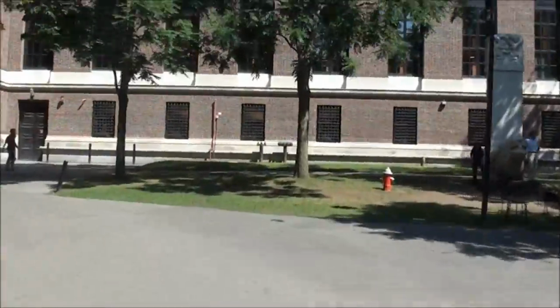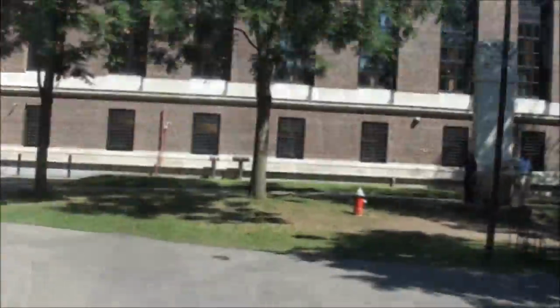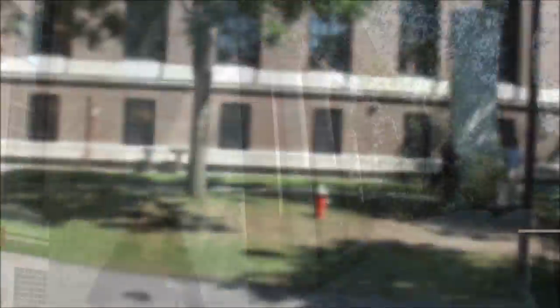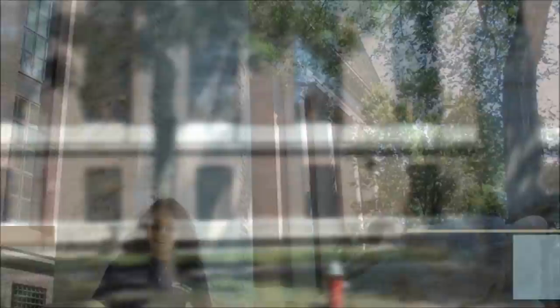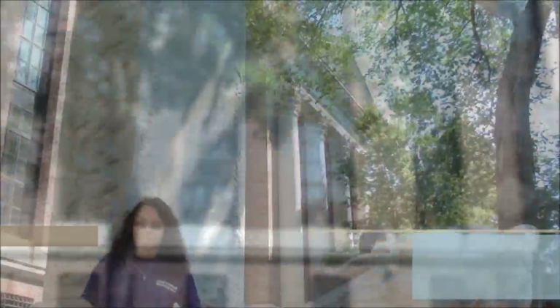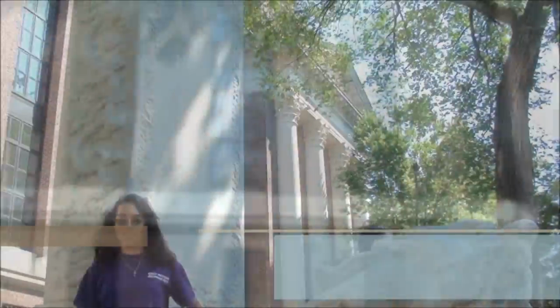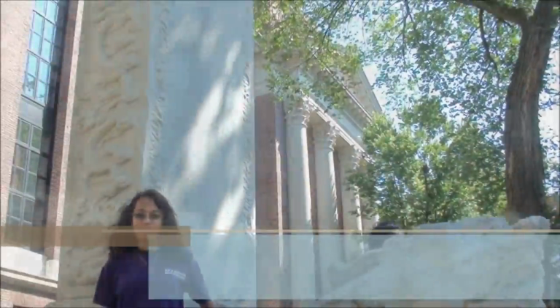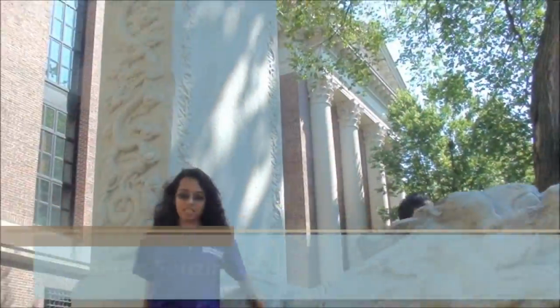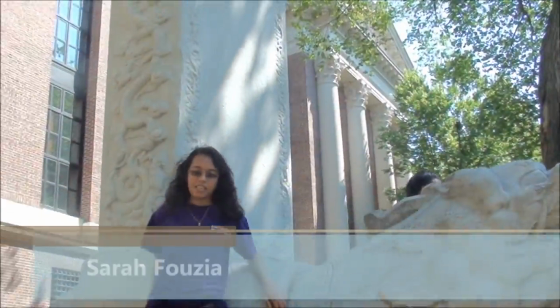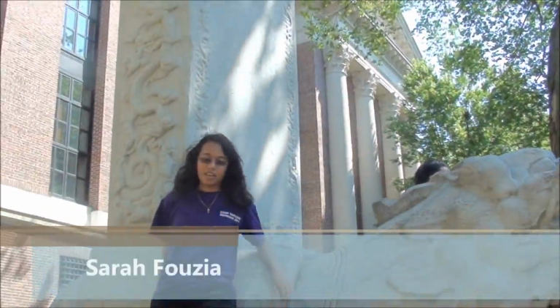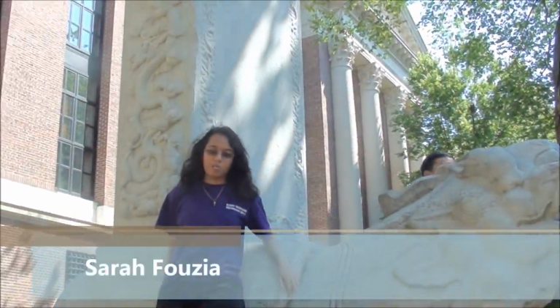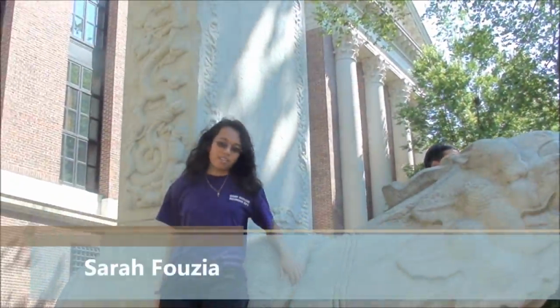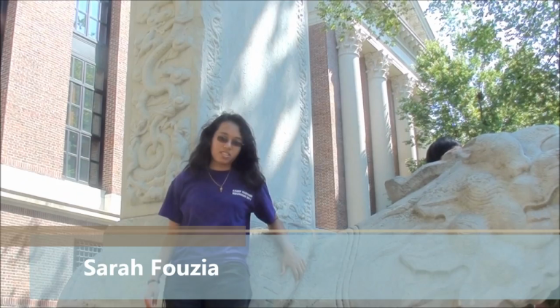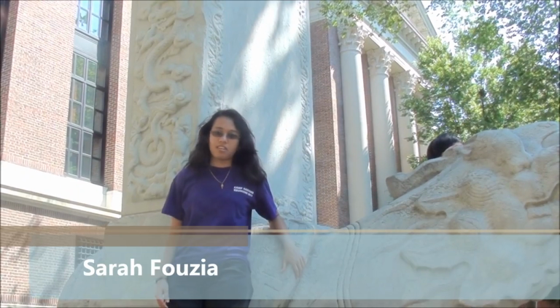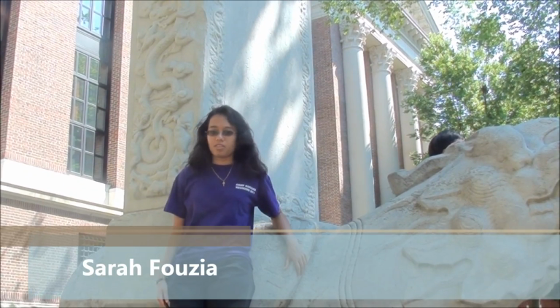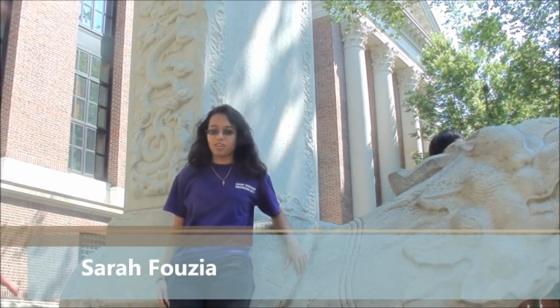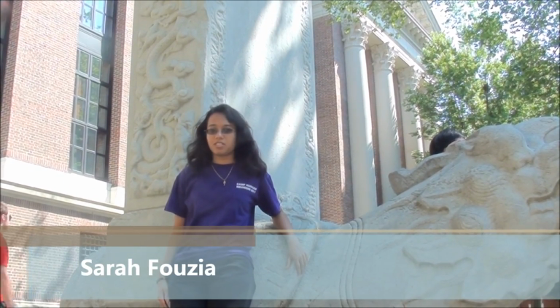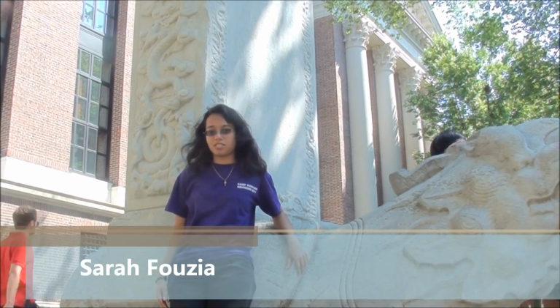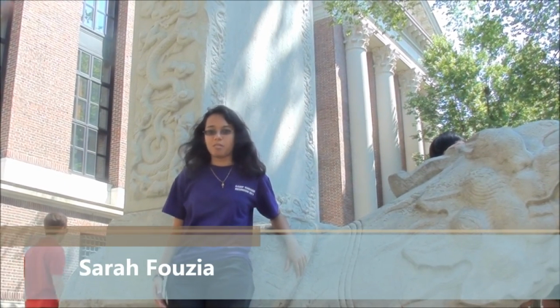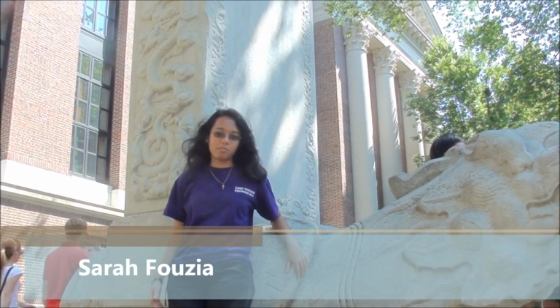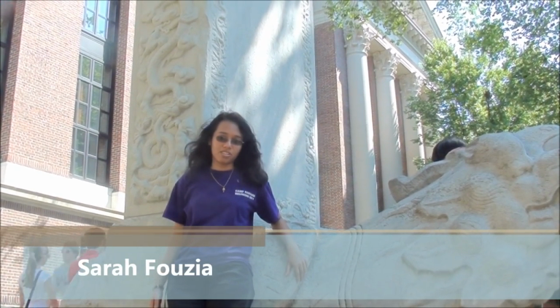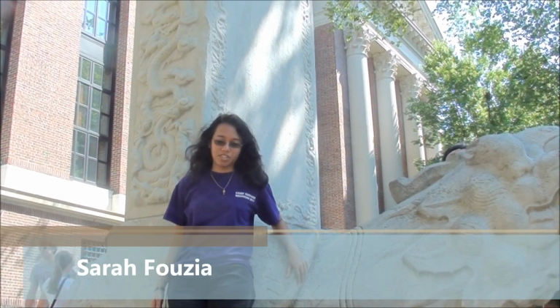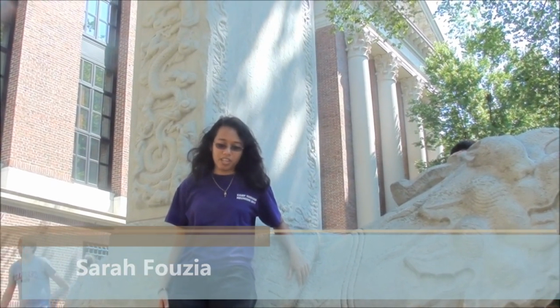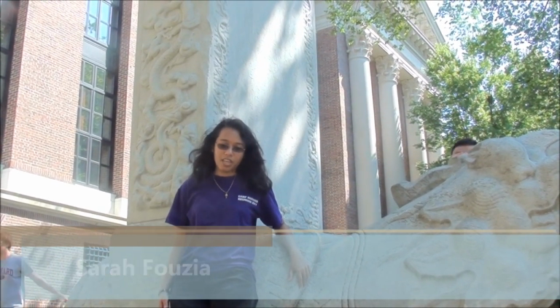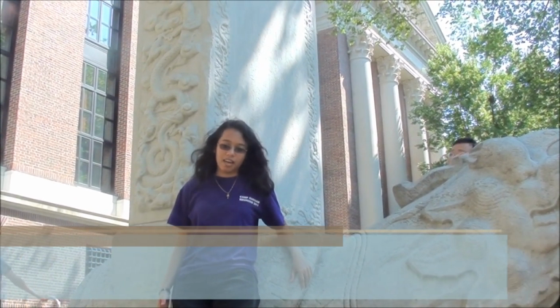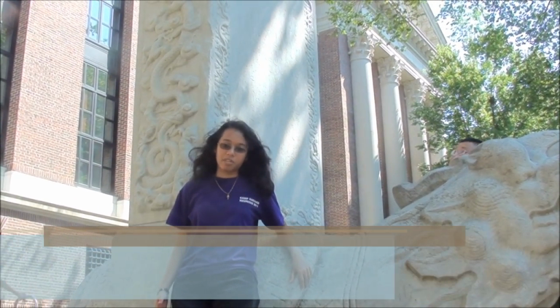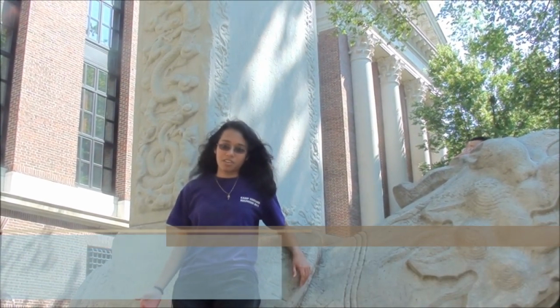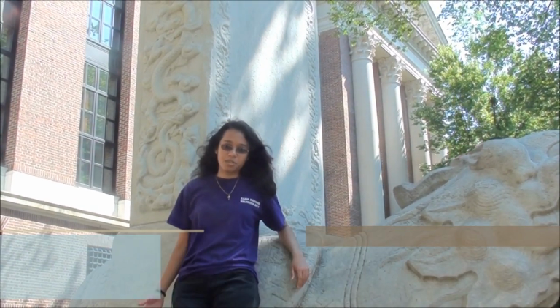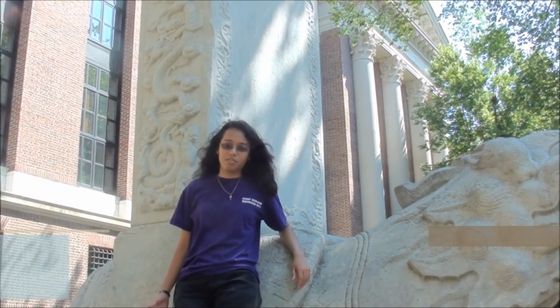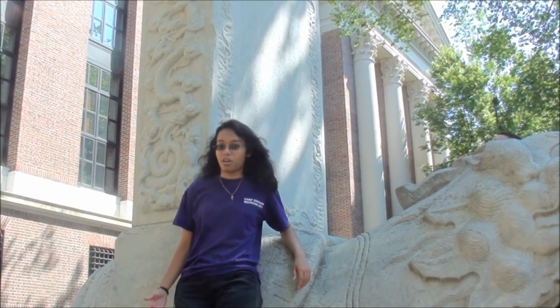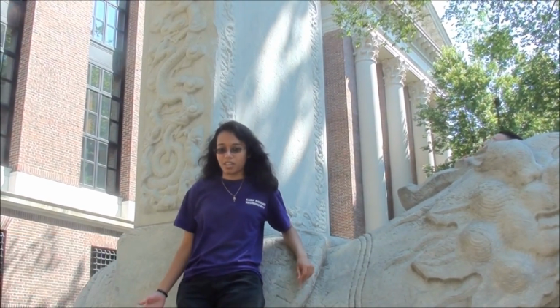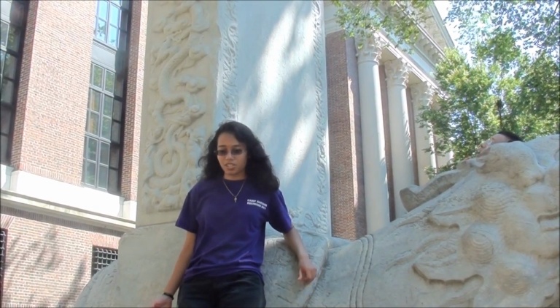Hi, I'm Sarah Fauzia. I'm a rising senior at Harvard College studying biomedical engineering. I'm an international student.